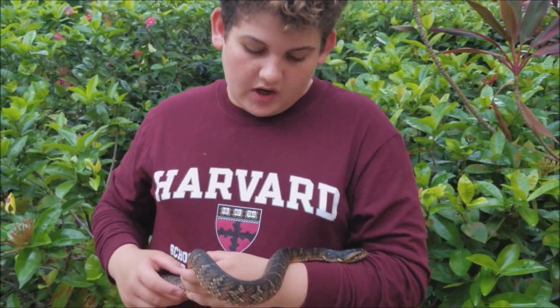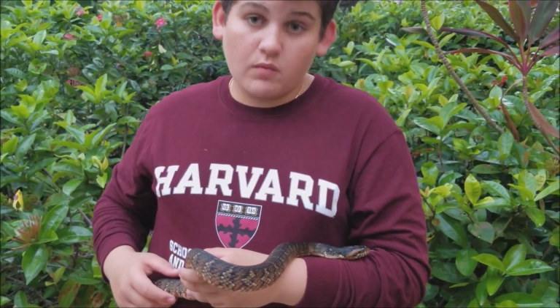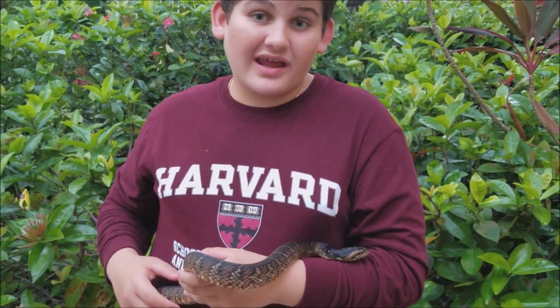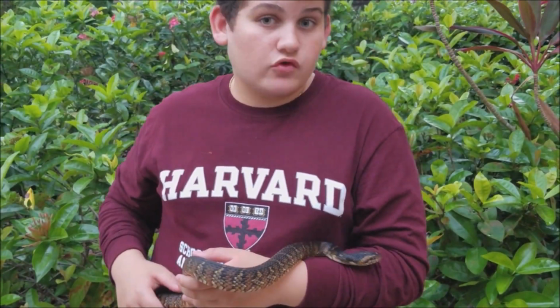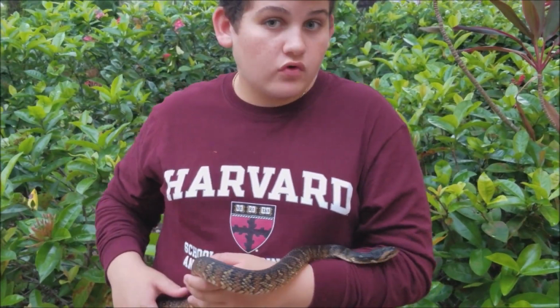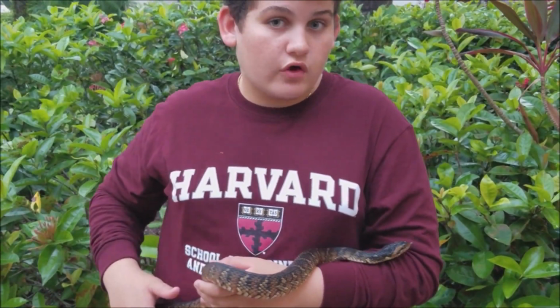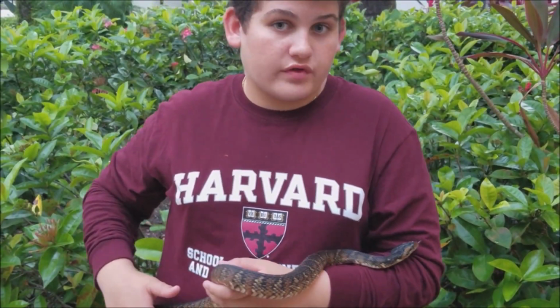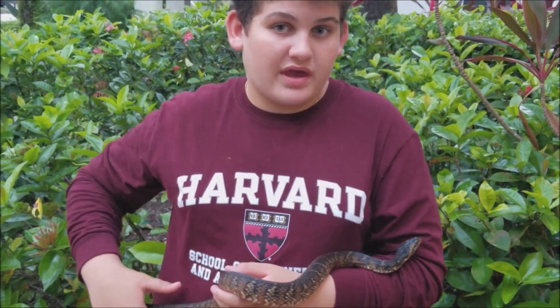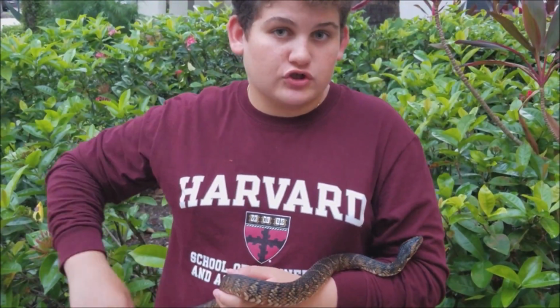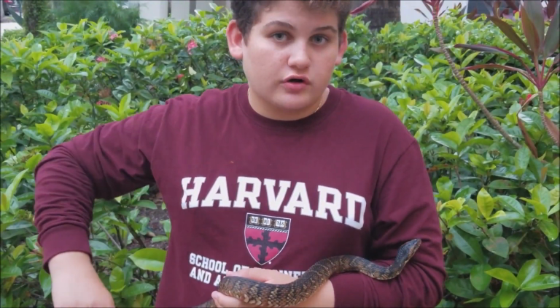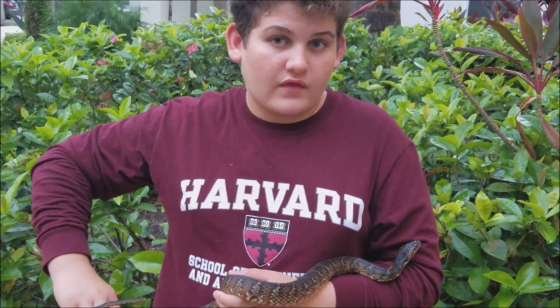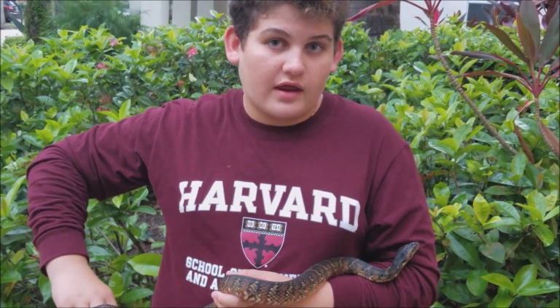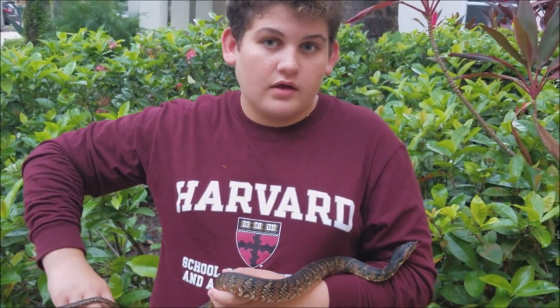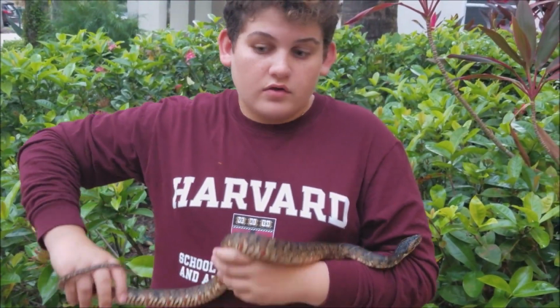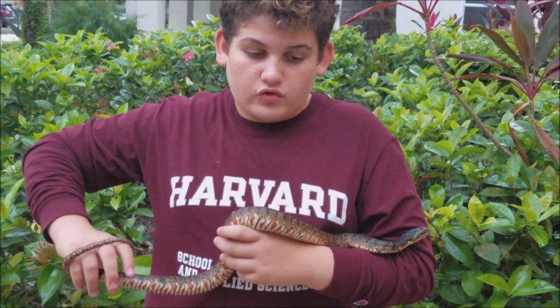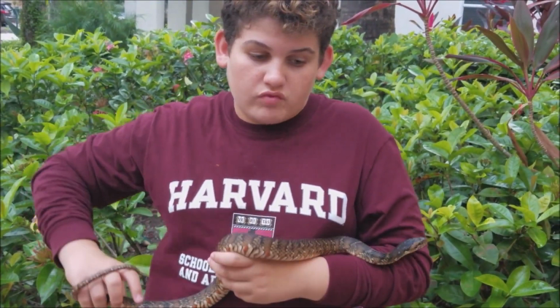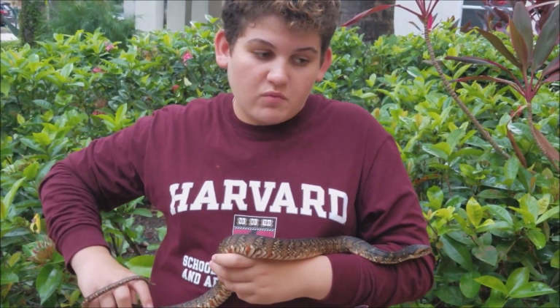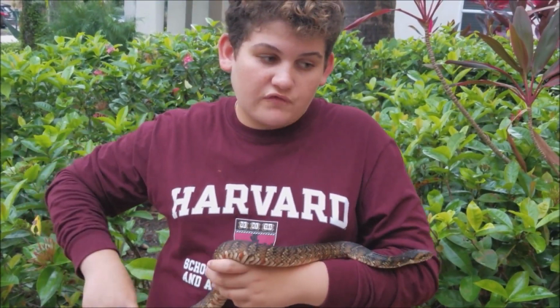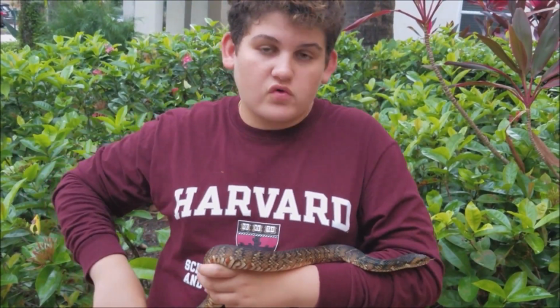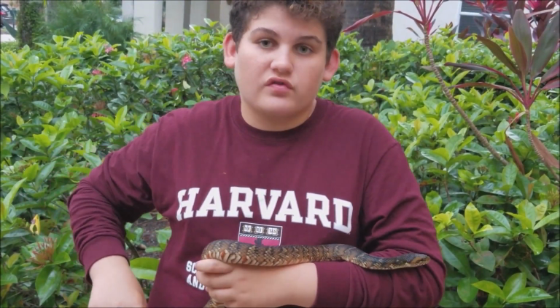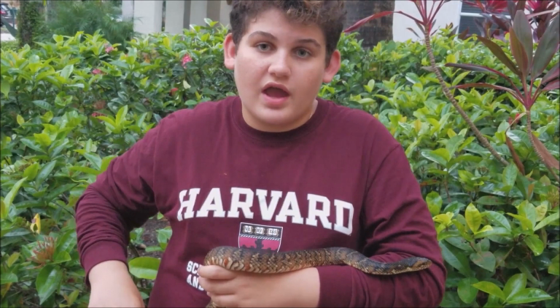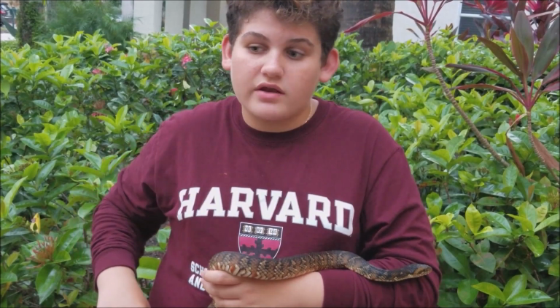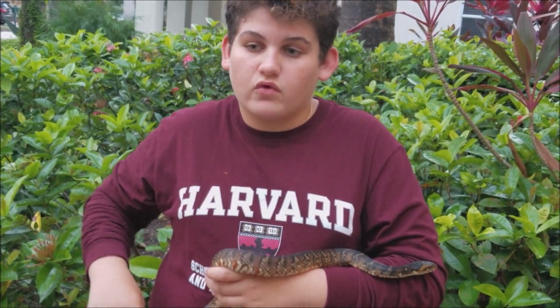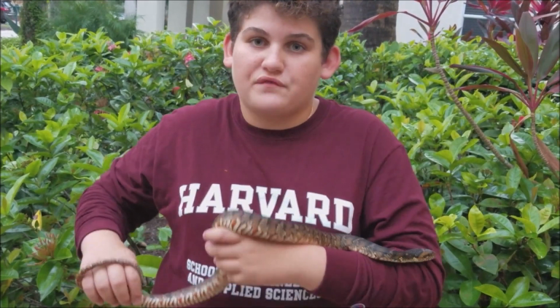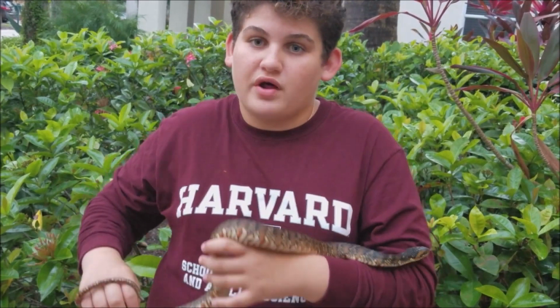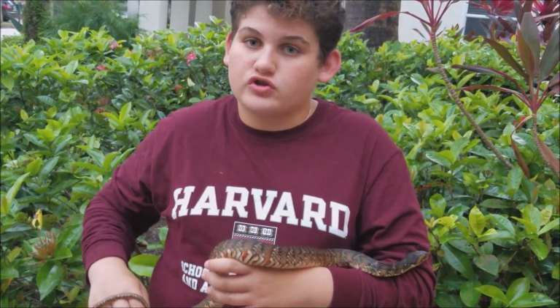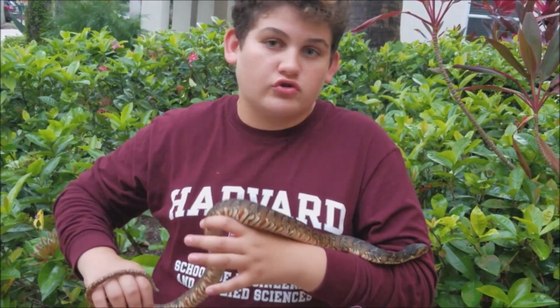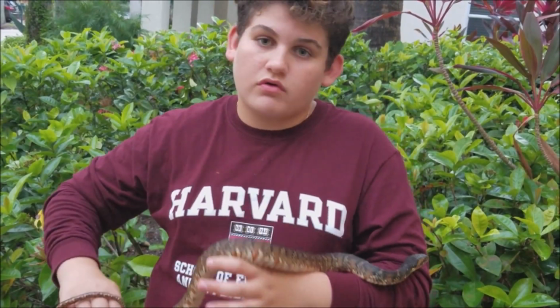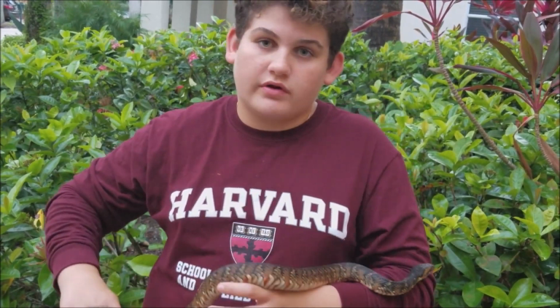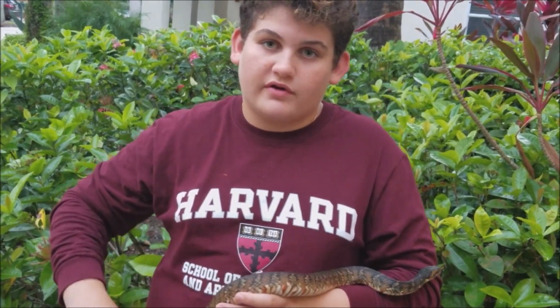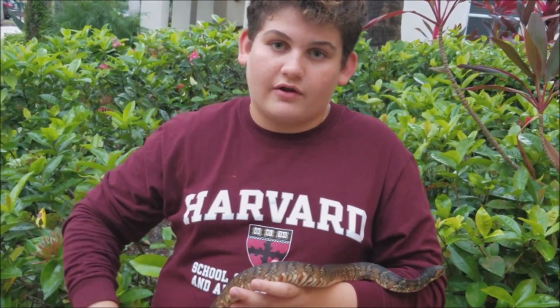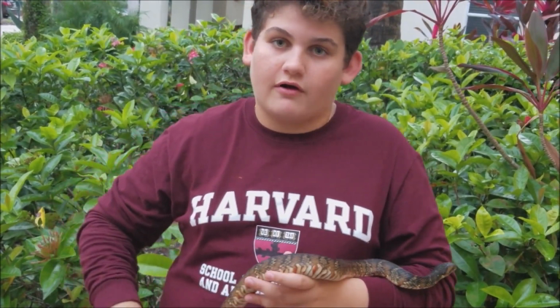You don't want to get too close to make sure of that. So you really want to focus on the head shape, and if you're not sure, don't go near it at all.